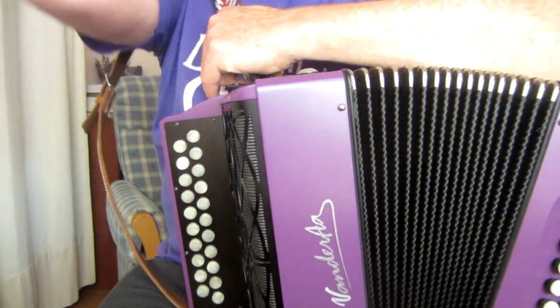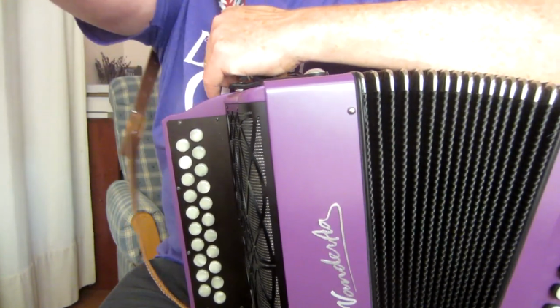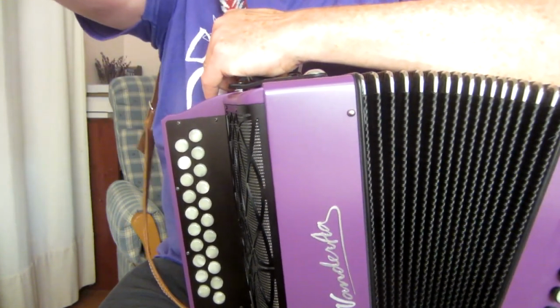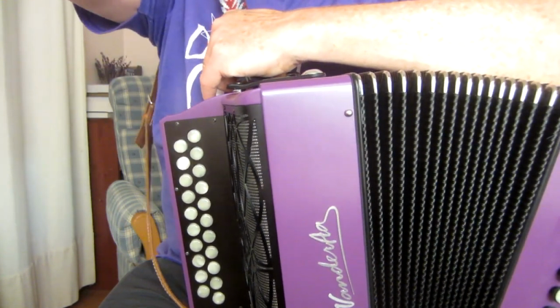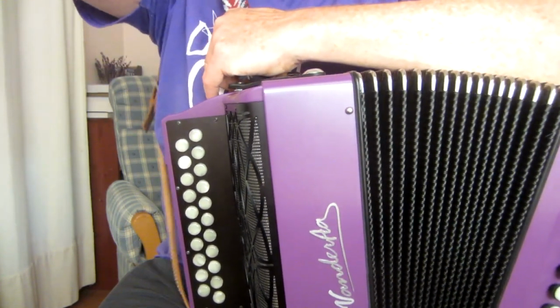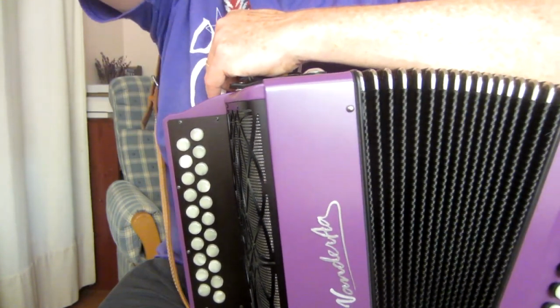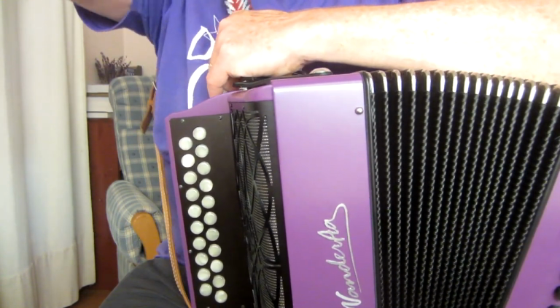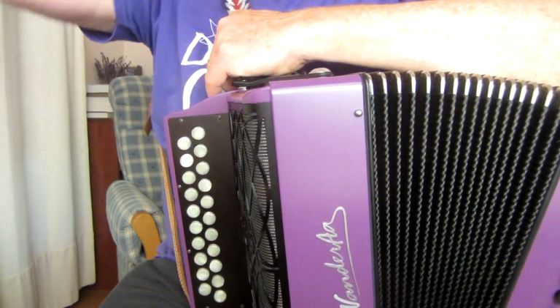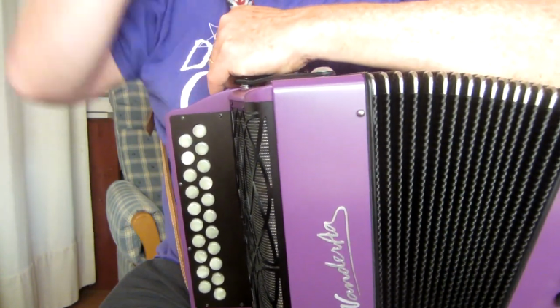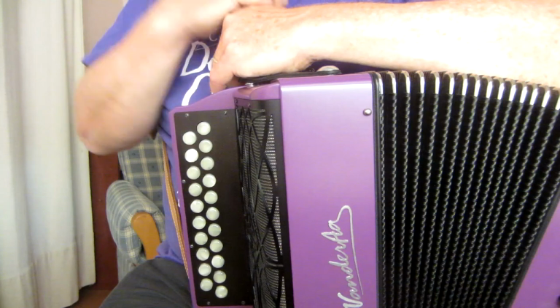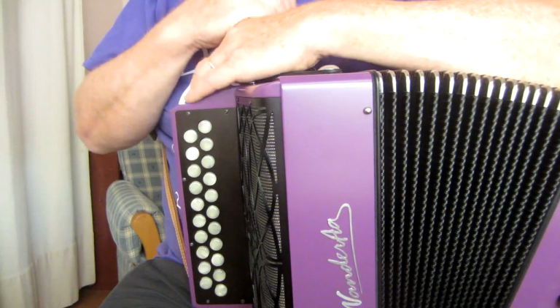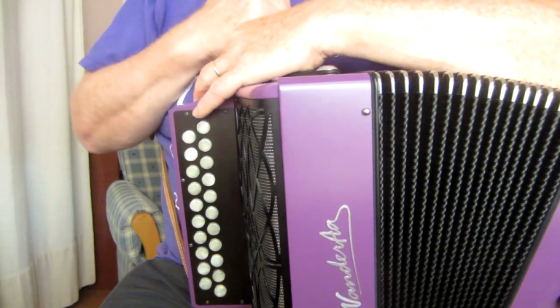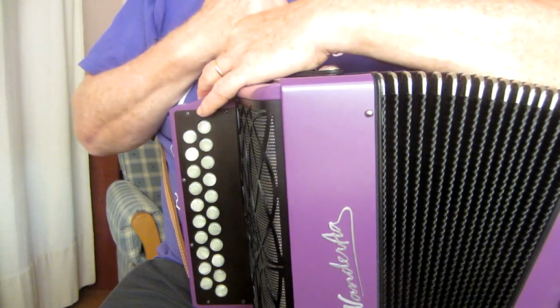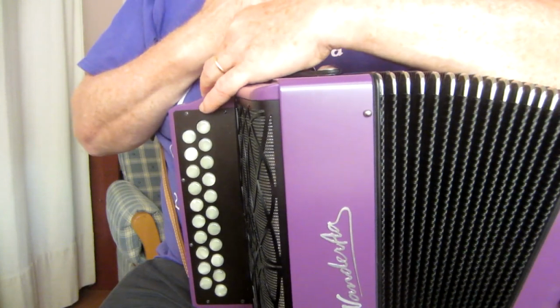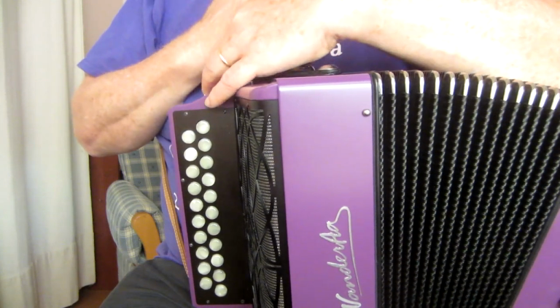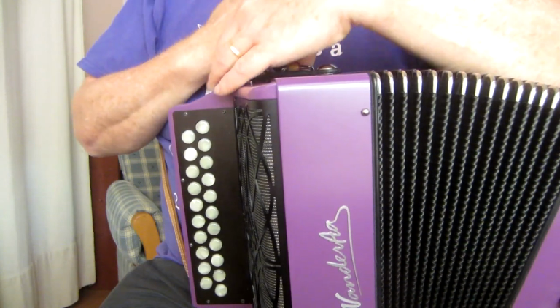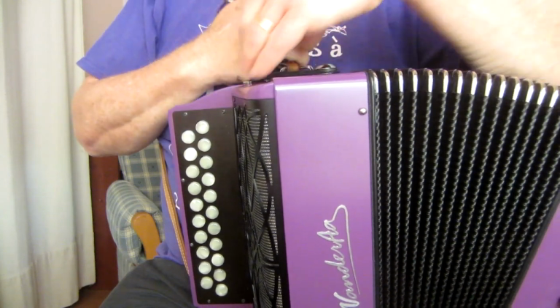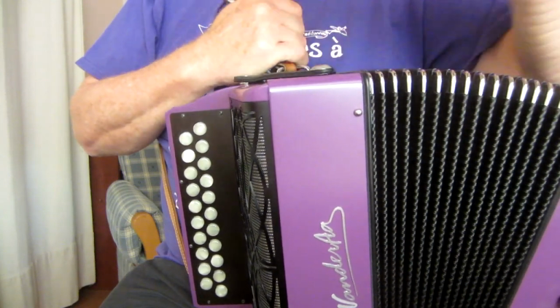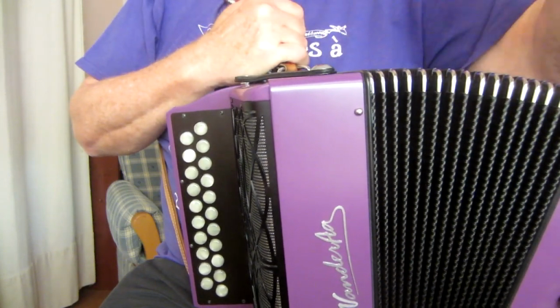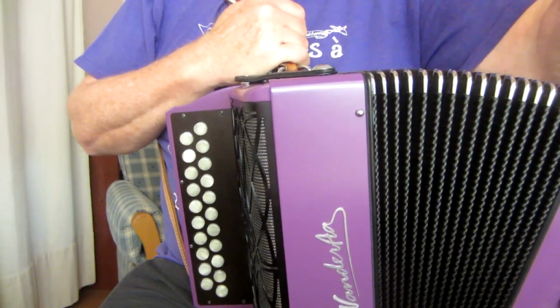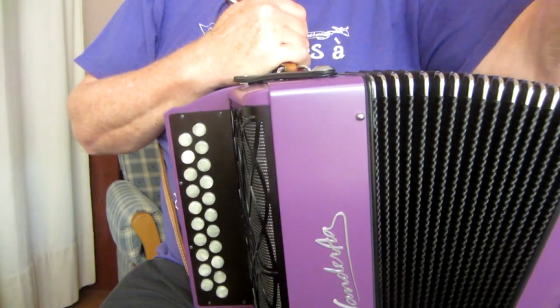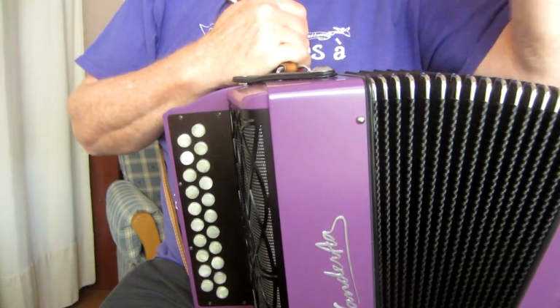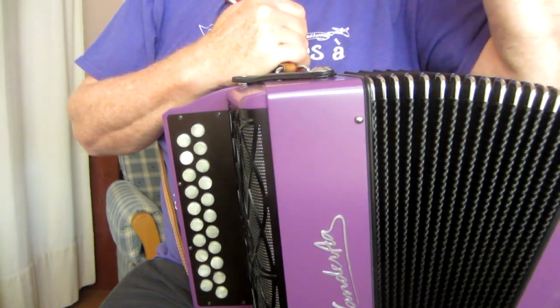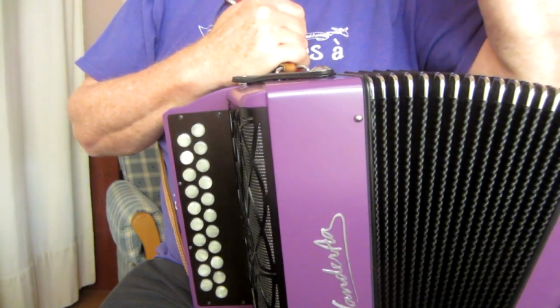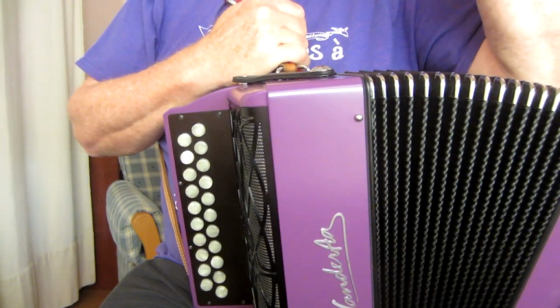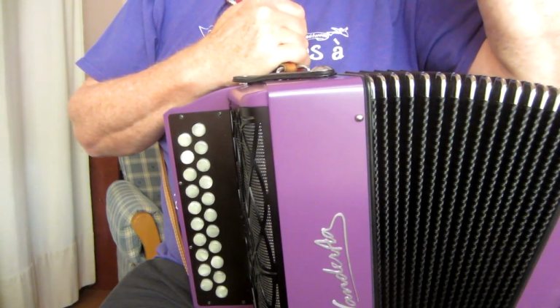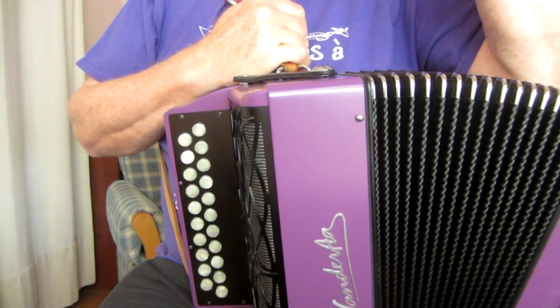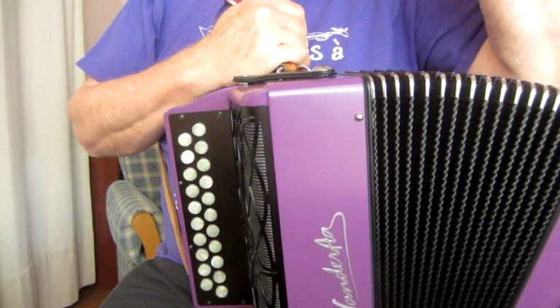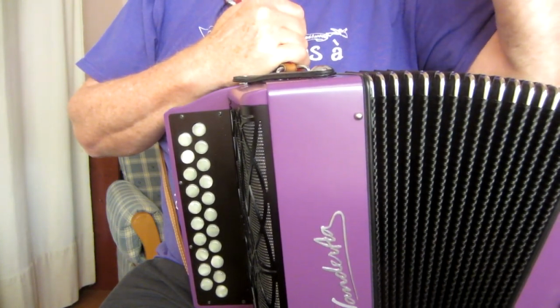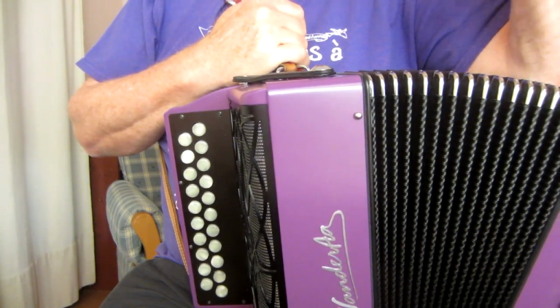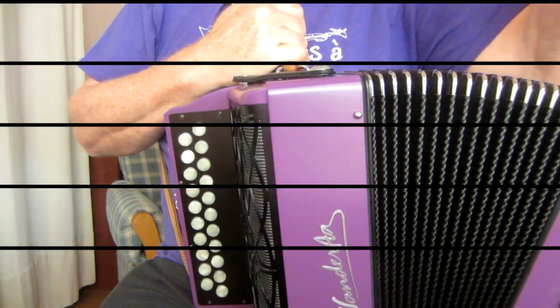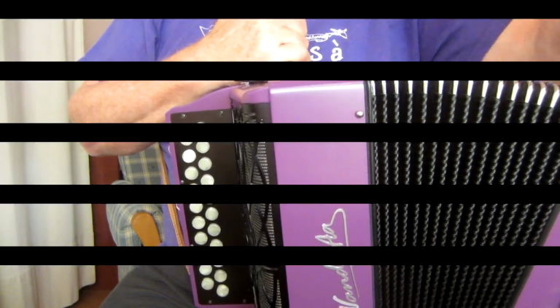I'll play the tune all the way through first, and then we'll break it down part by part.